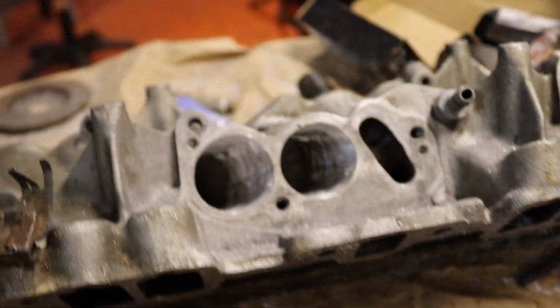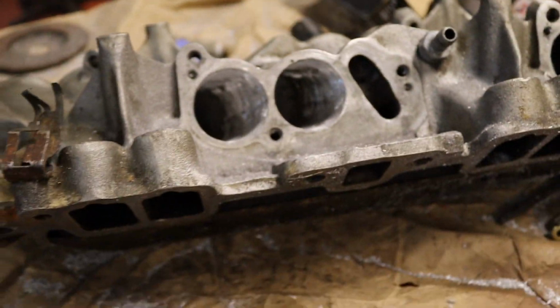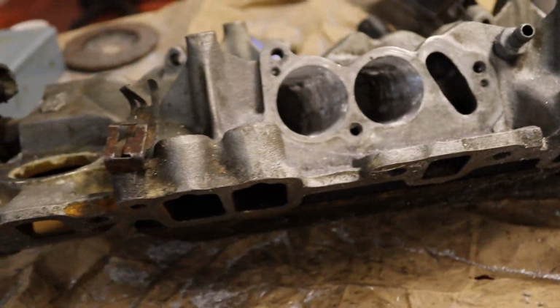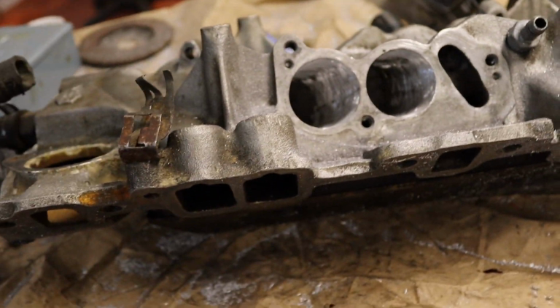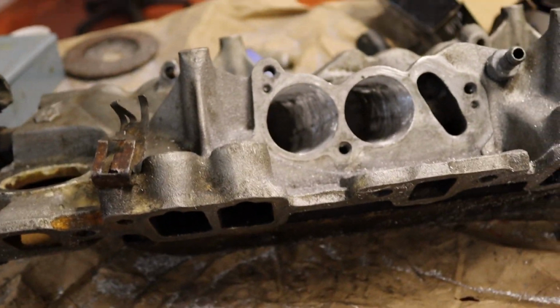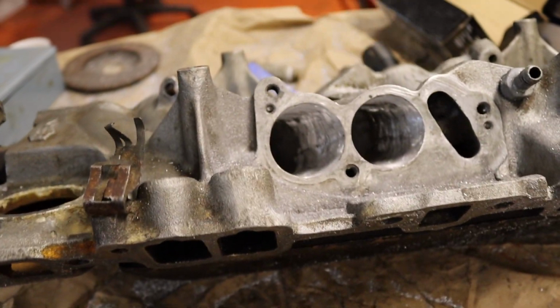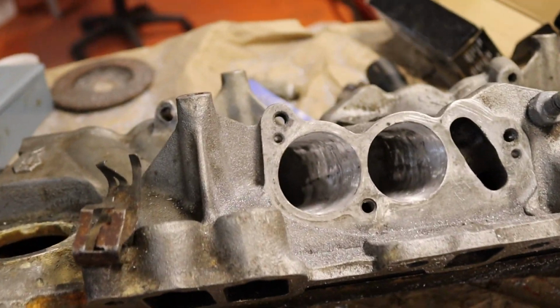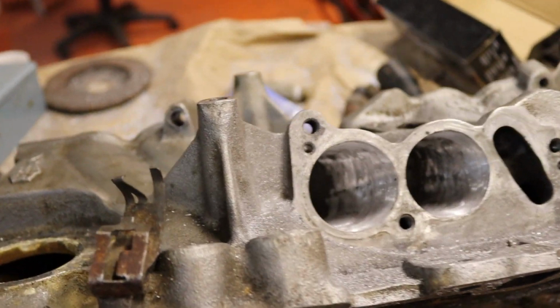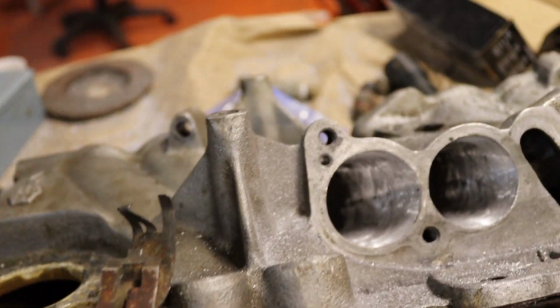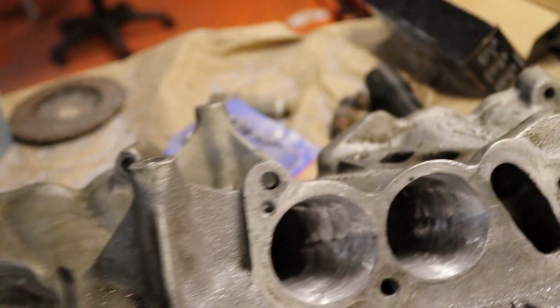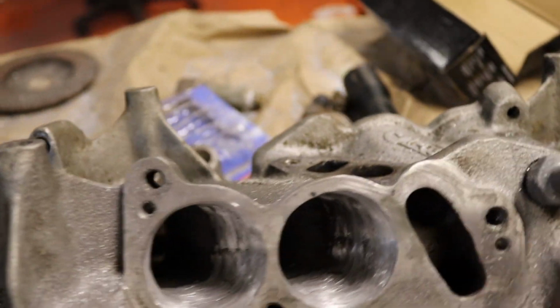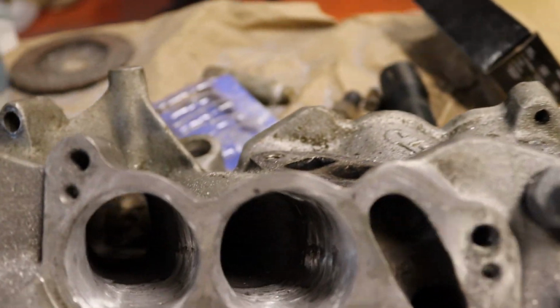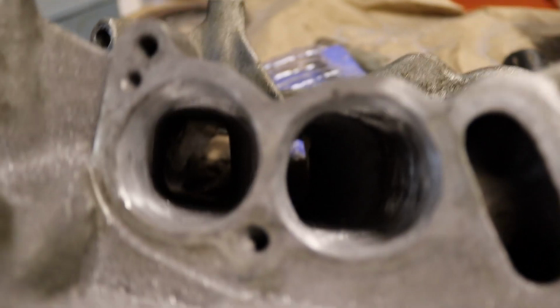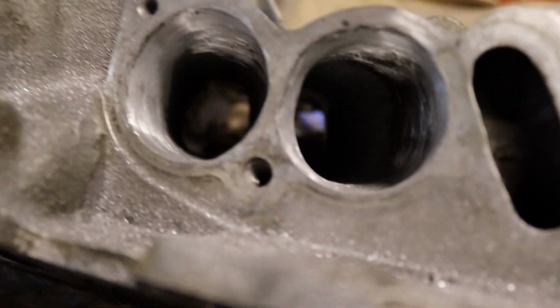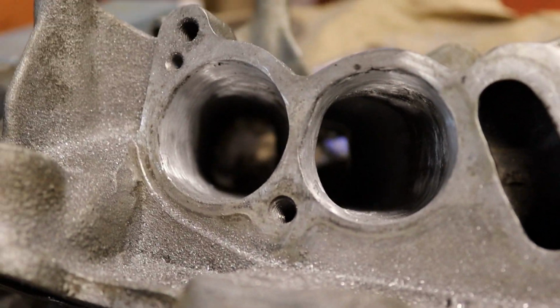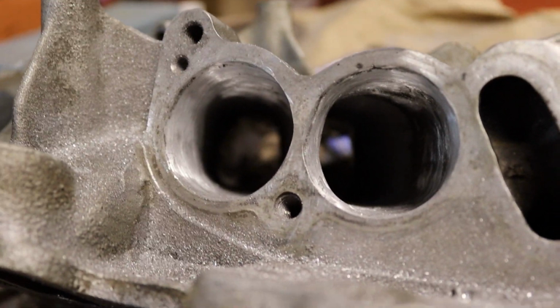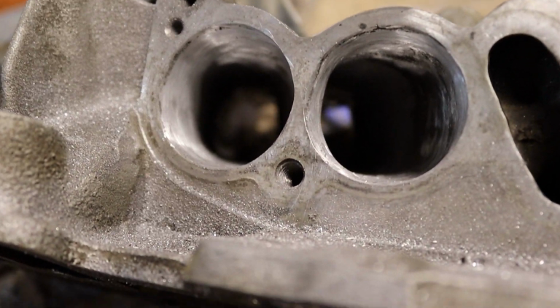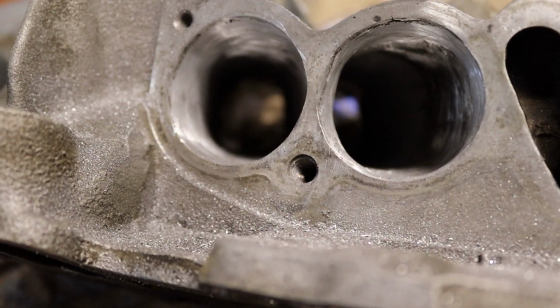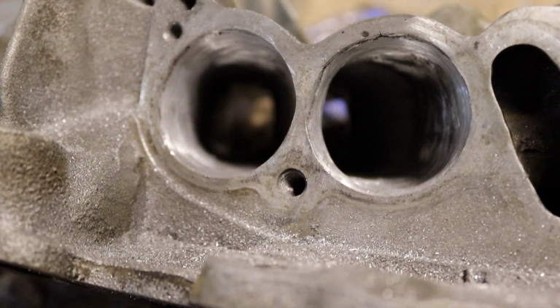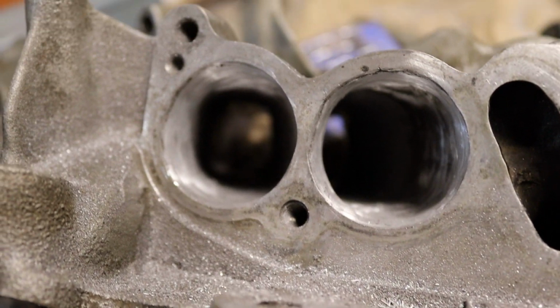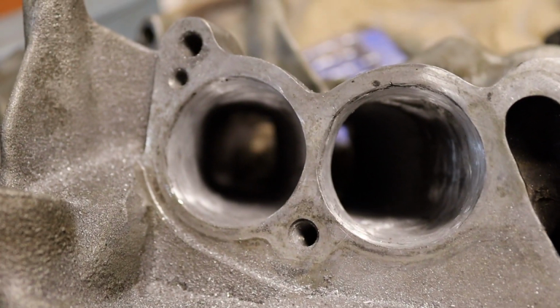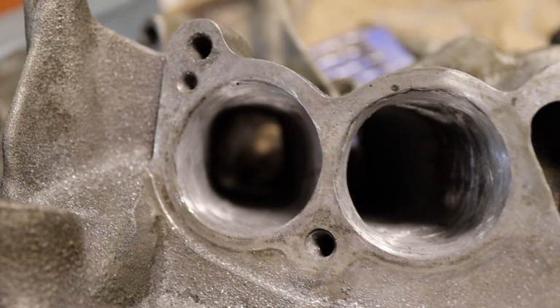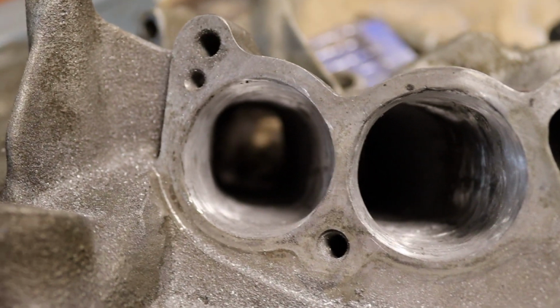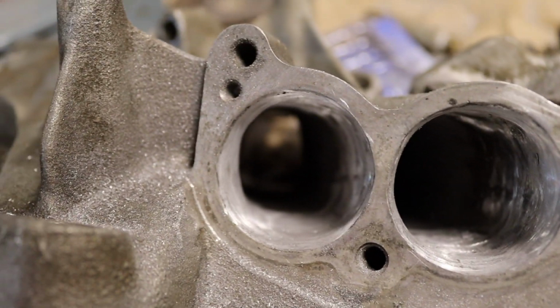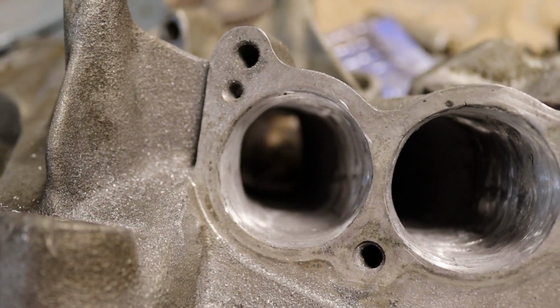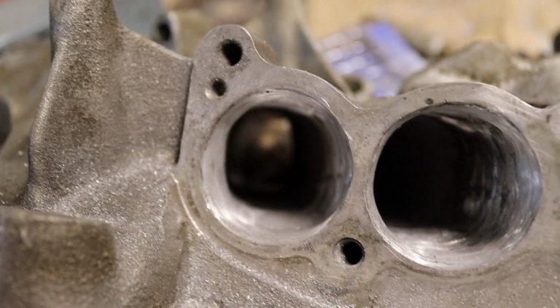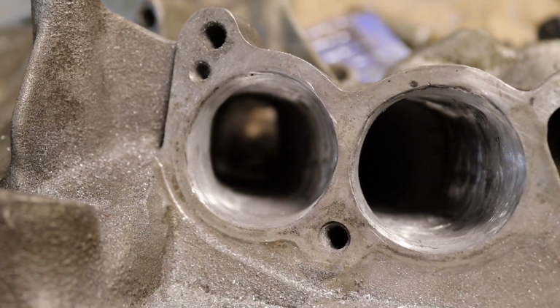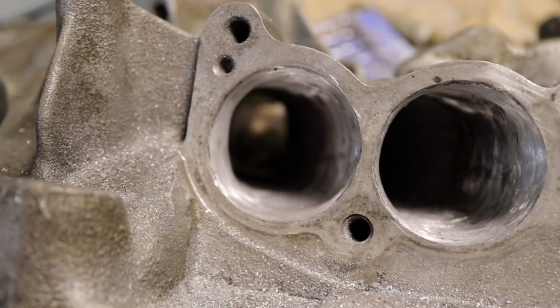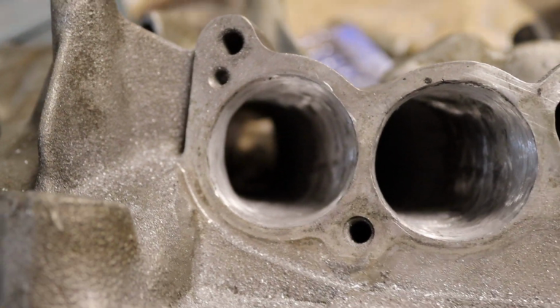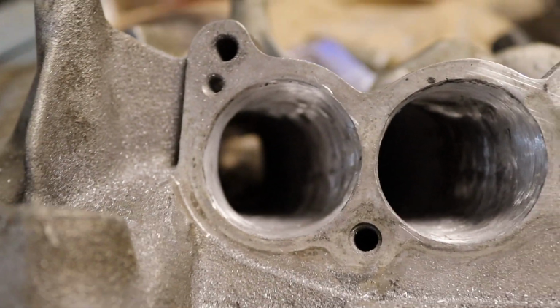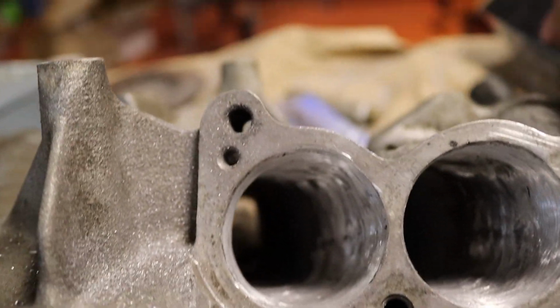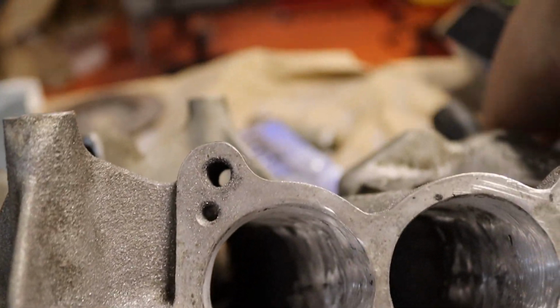So that's basically all we're doing here — just kind of smoothing this out and getting rid of that bend if we can.